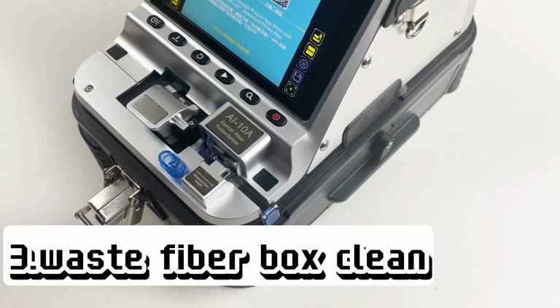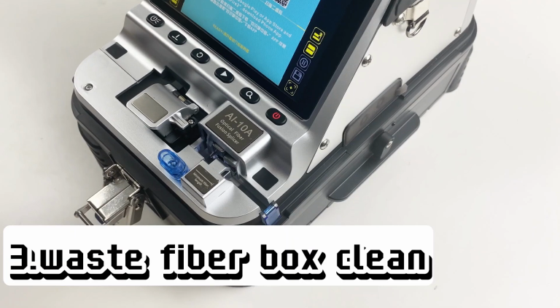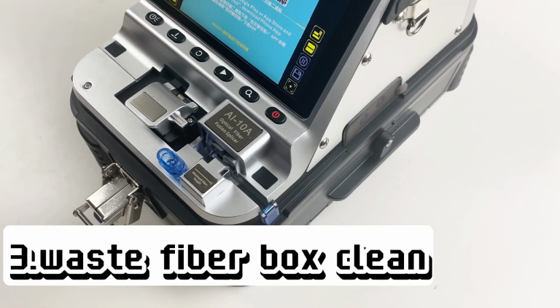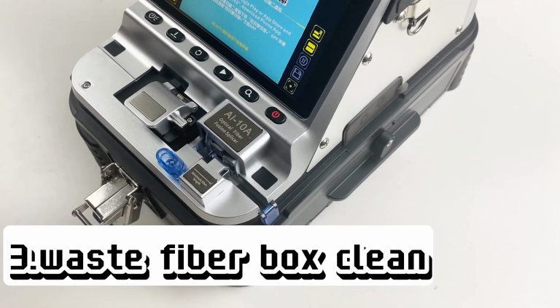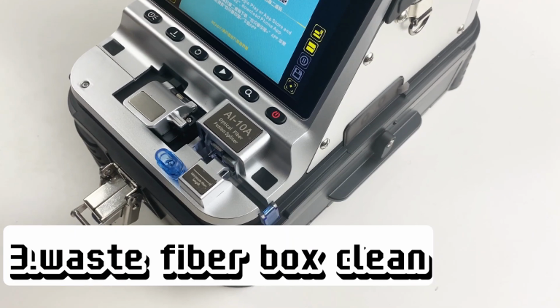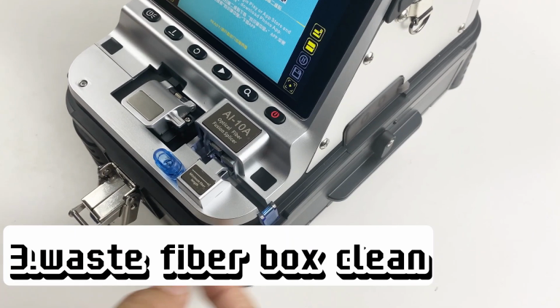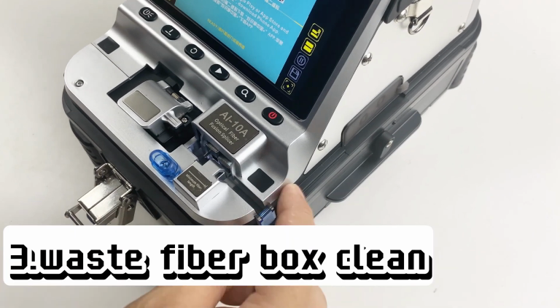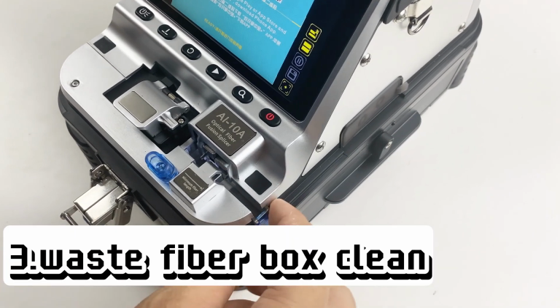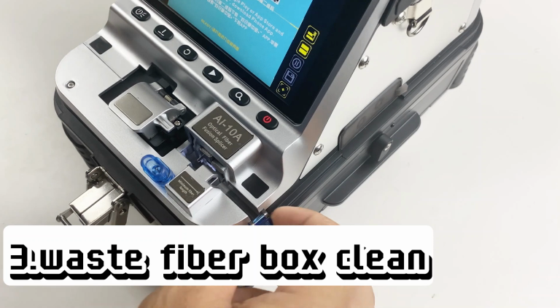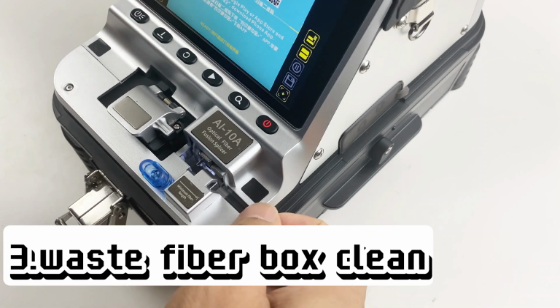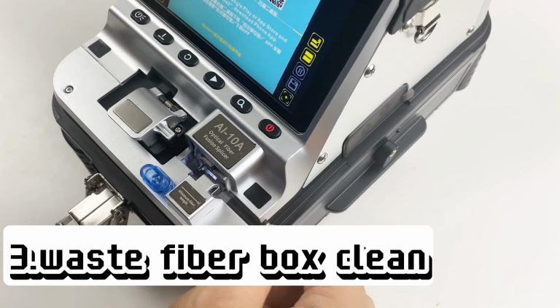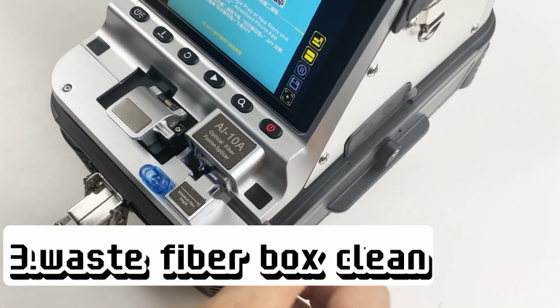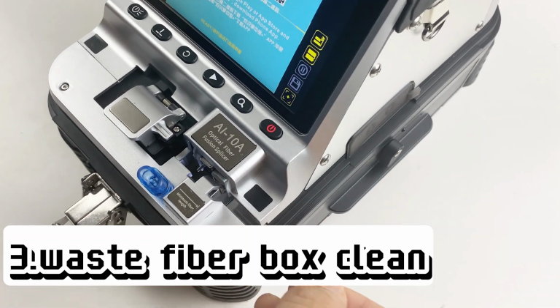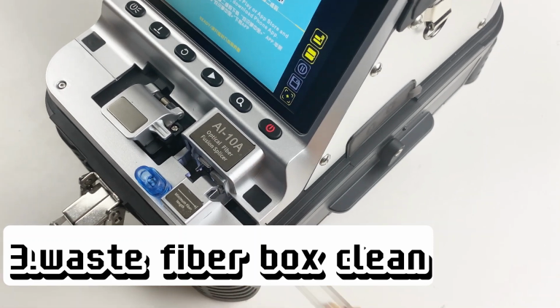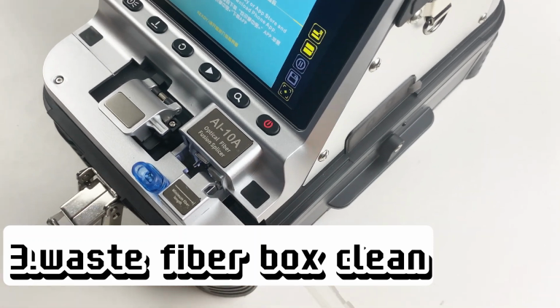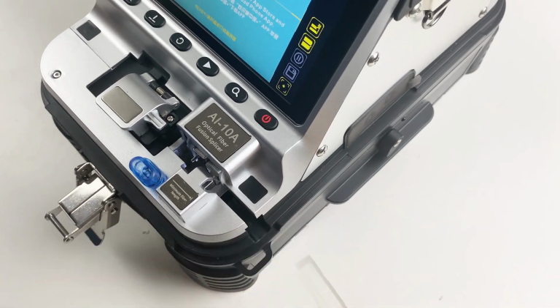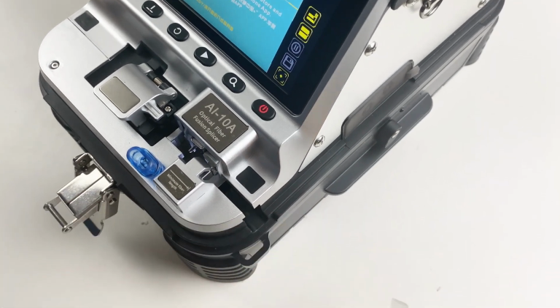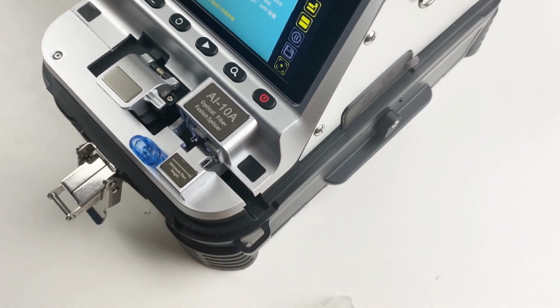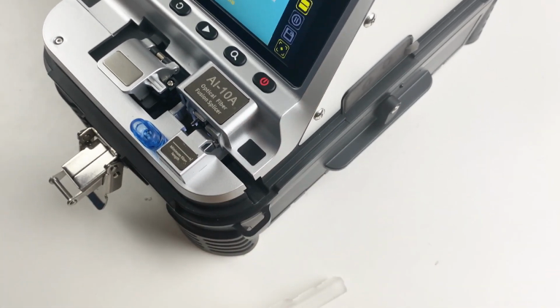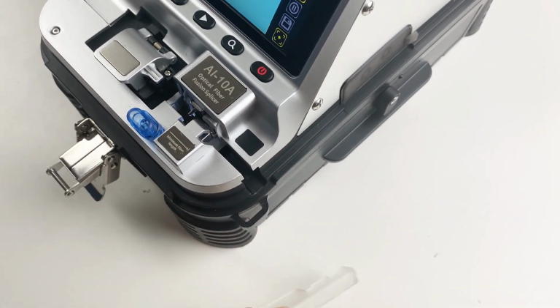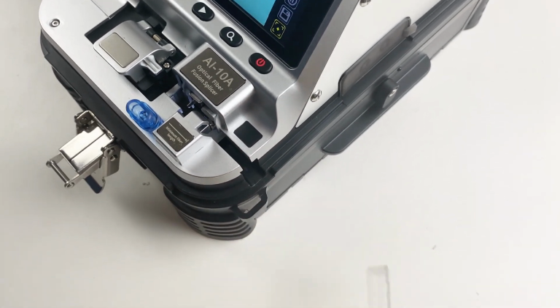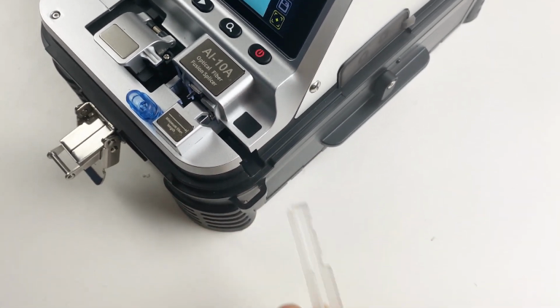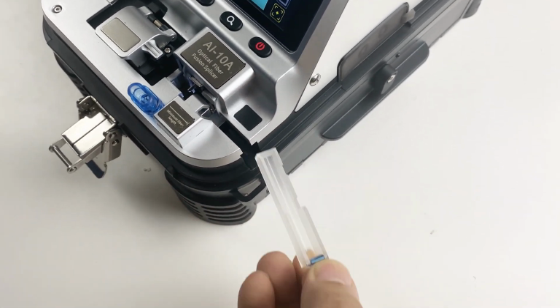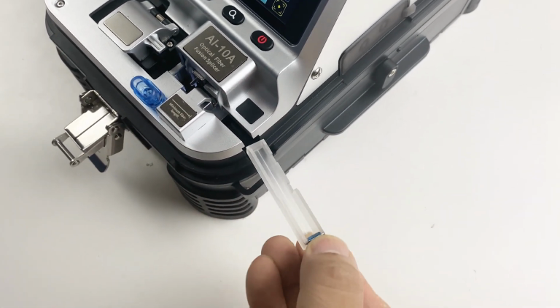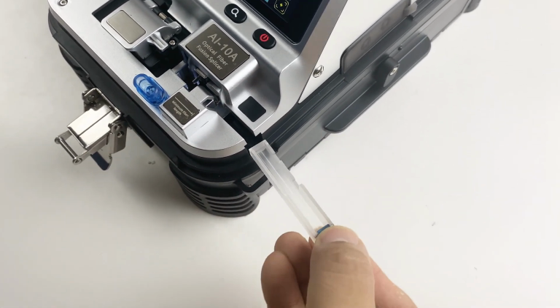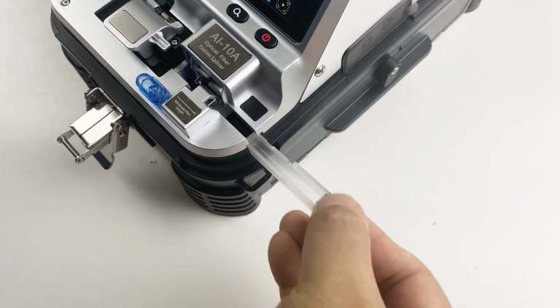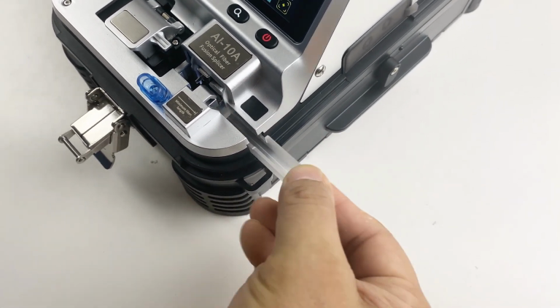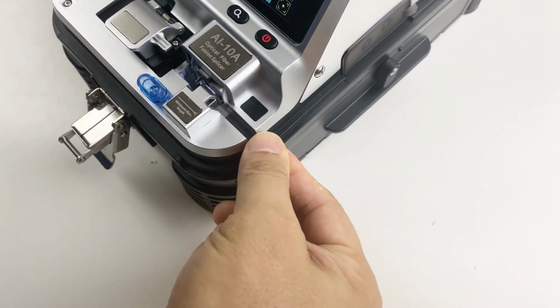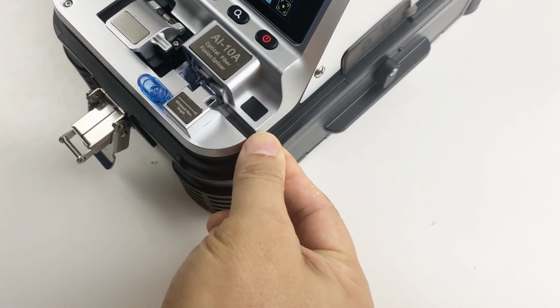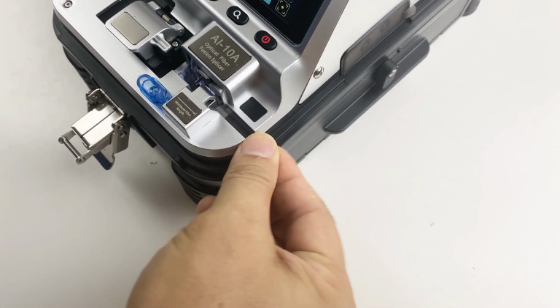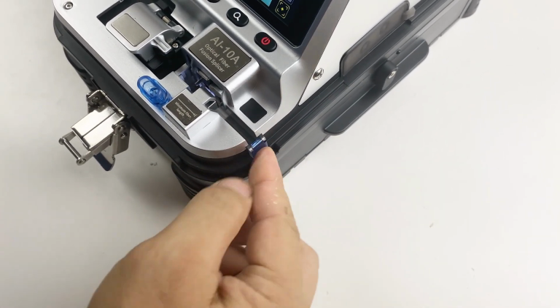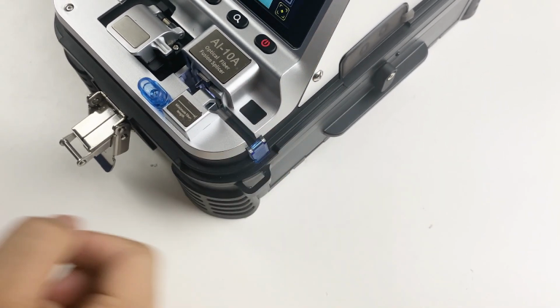Third, waste fiber box clean. After clean, the machine will work much more better.